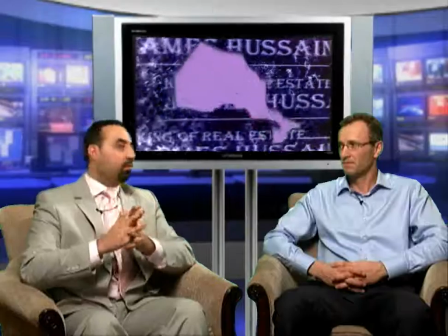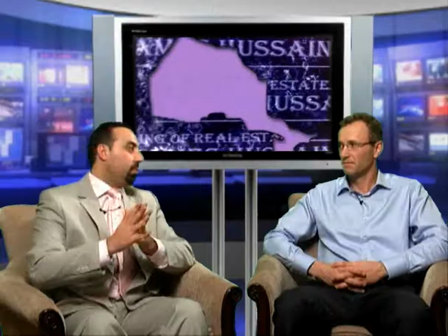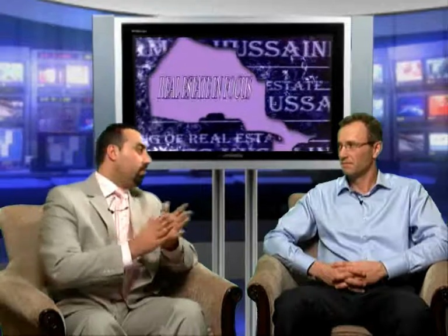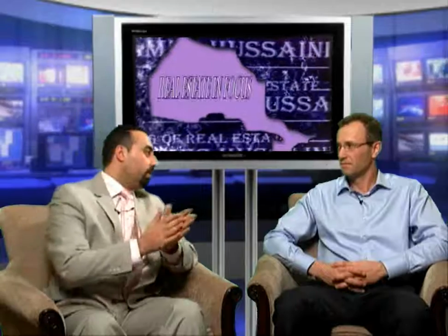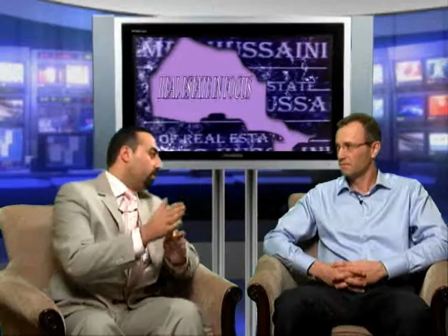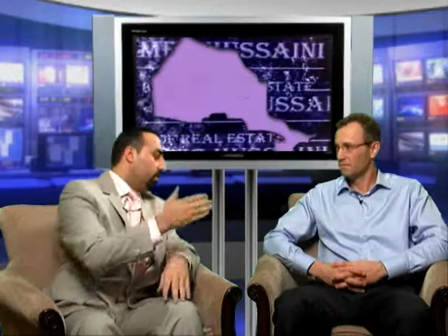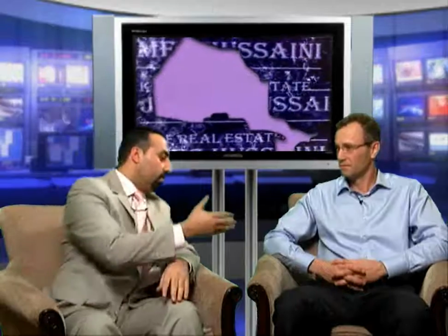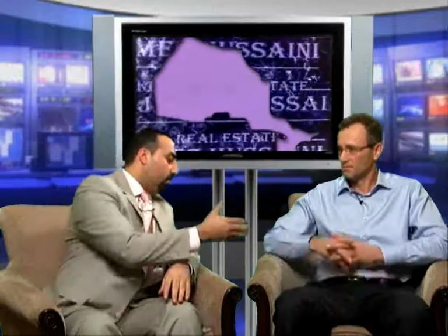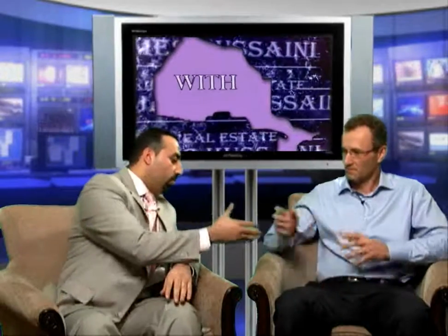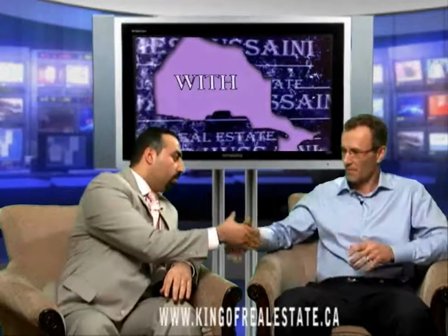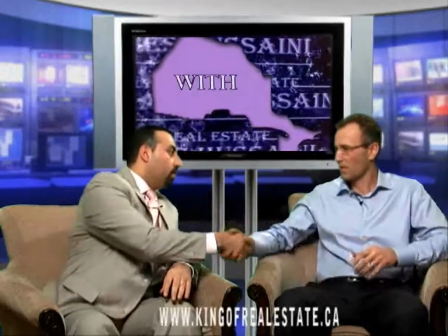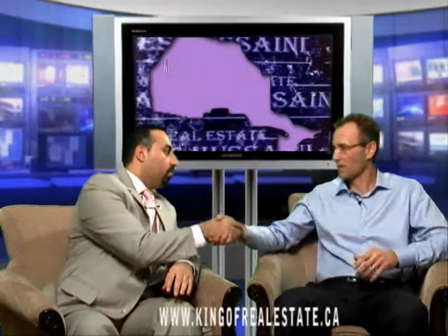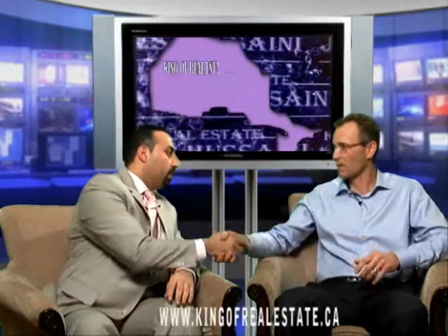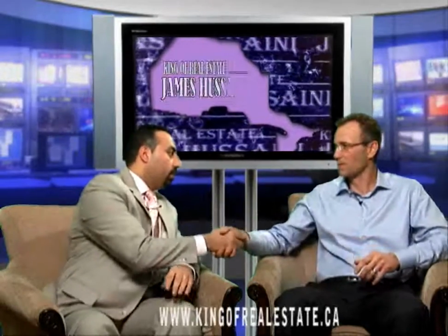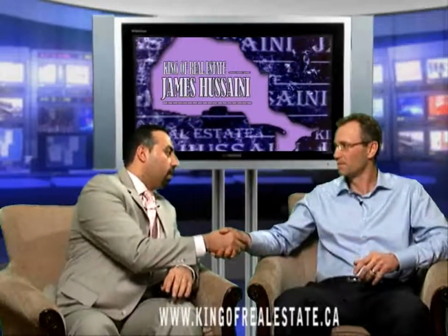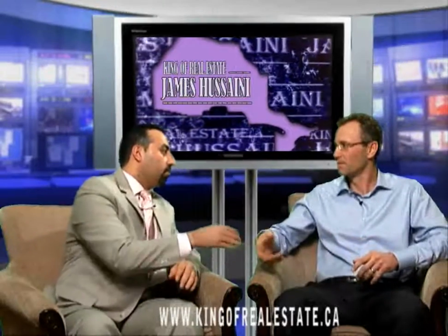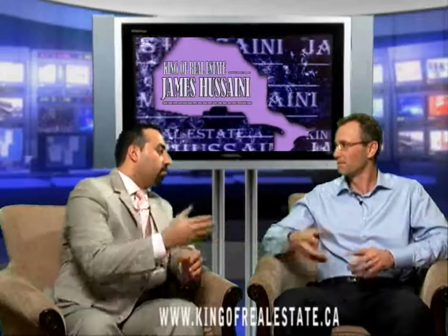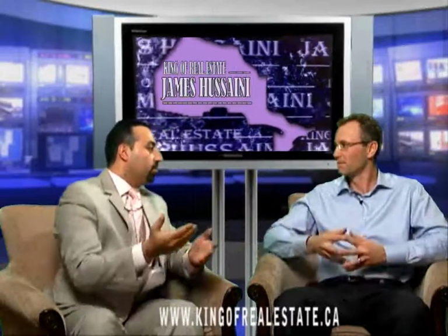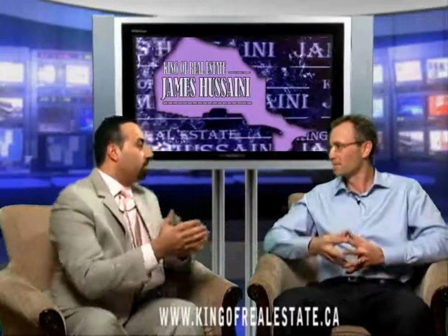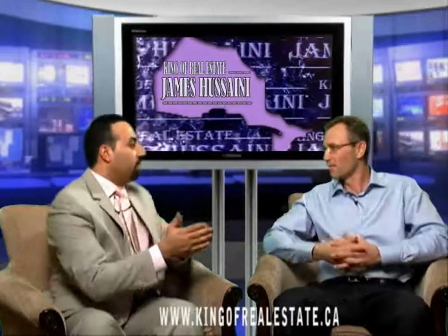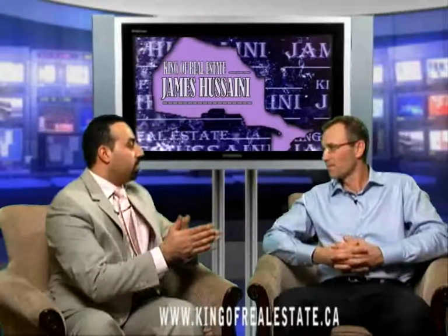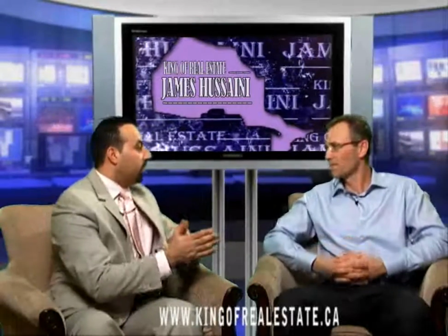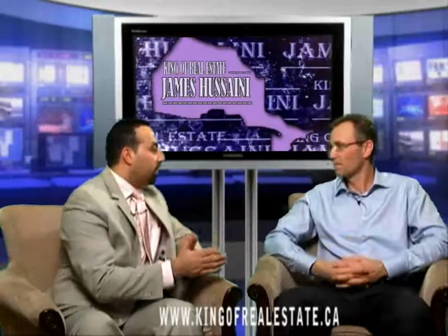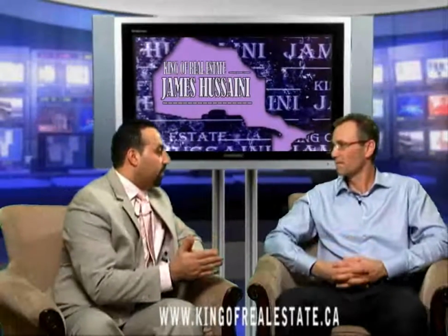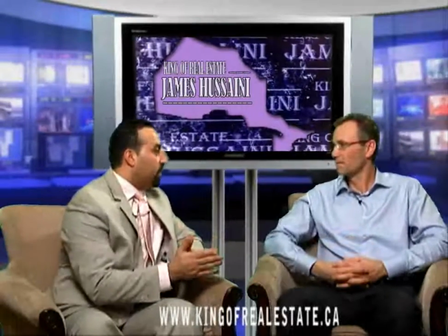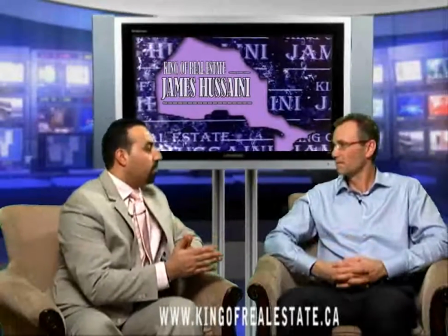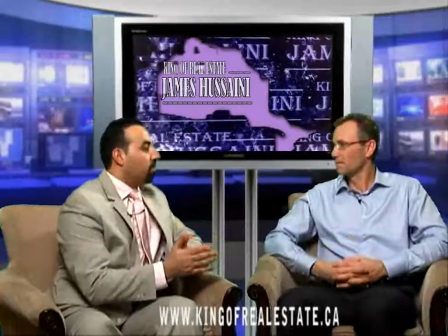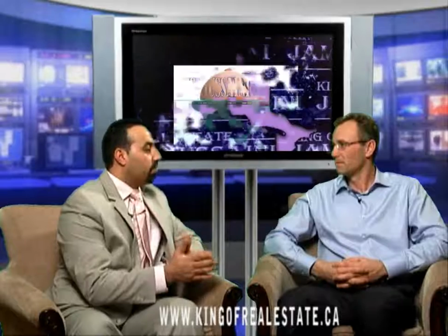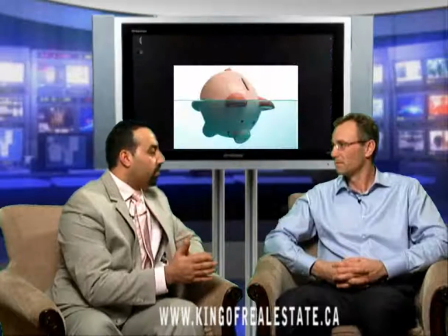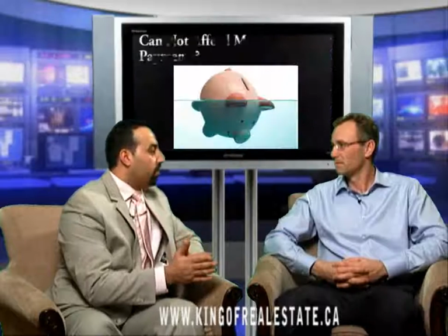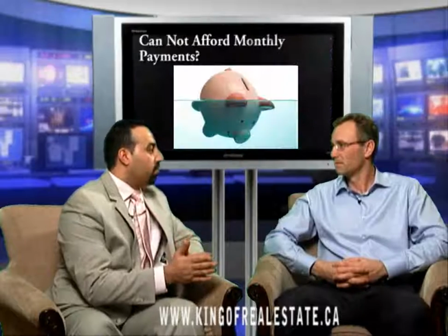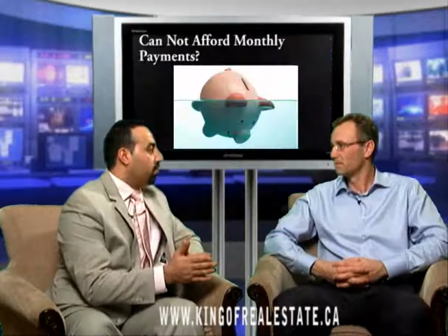Perry, welcome to Real Estate in Focus. Thank you very much — we are lucky to have you. Please explain how we can finish our basement.